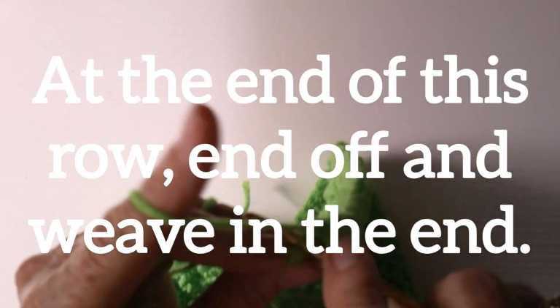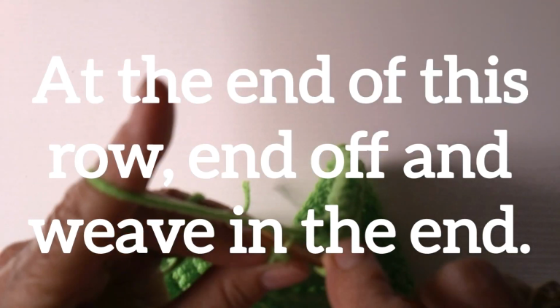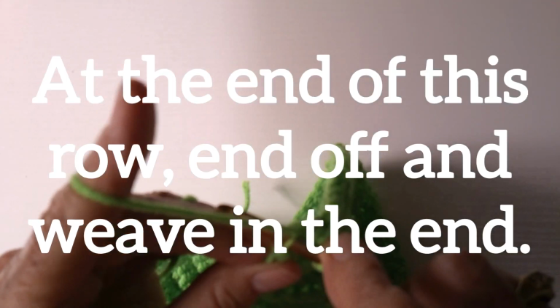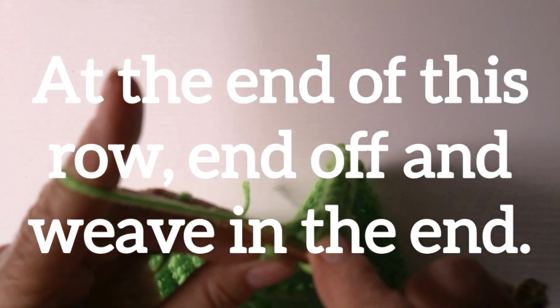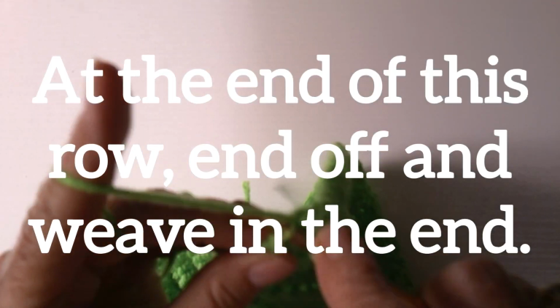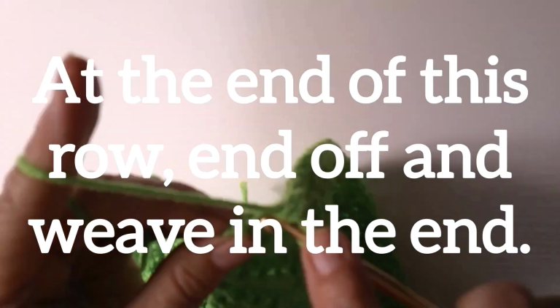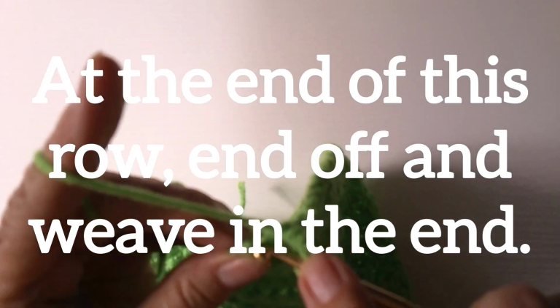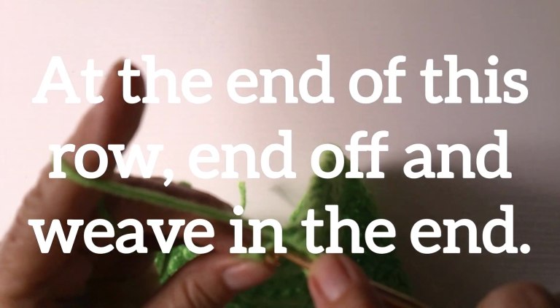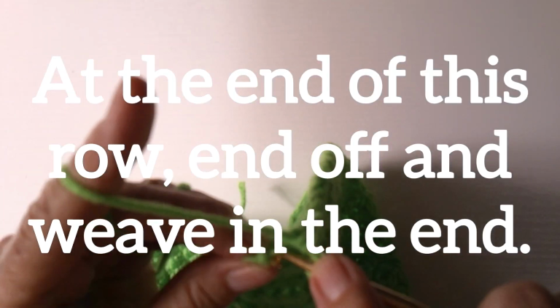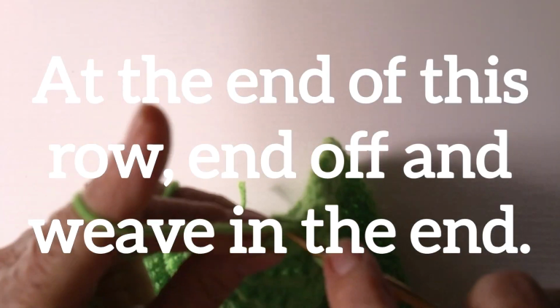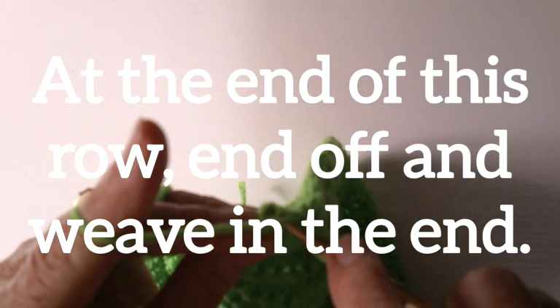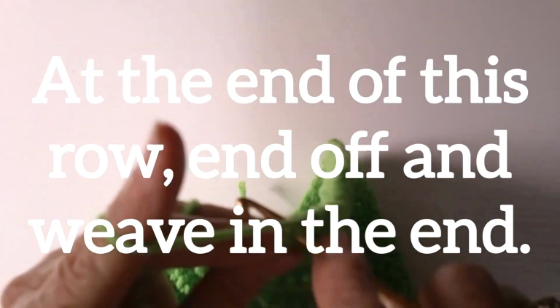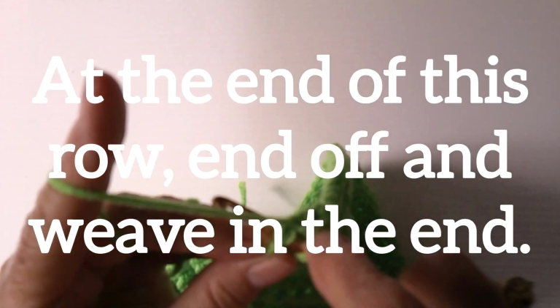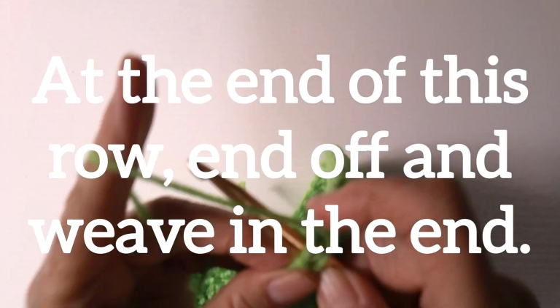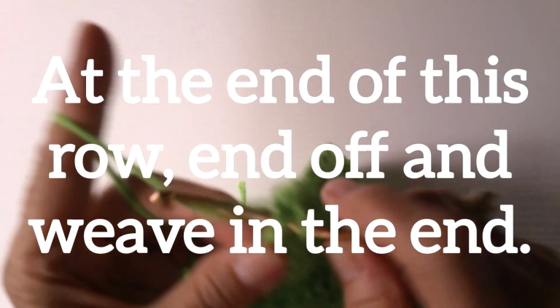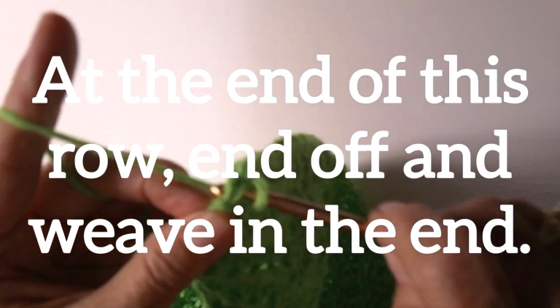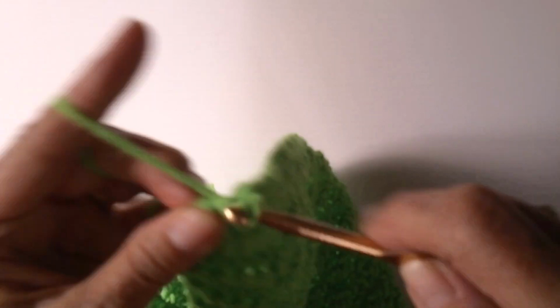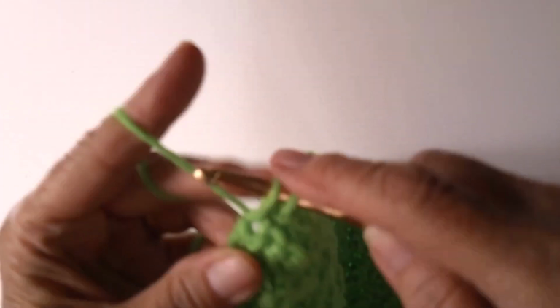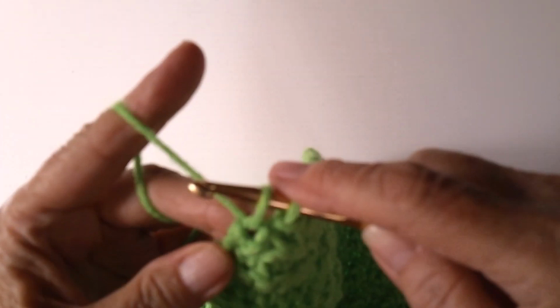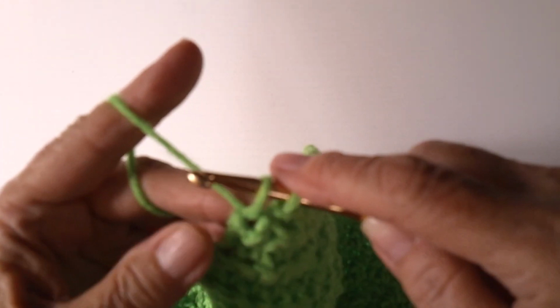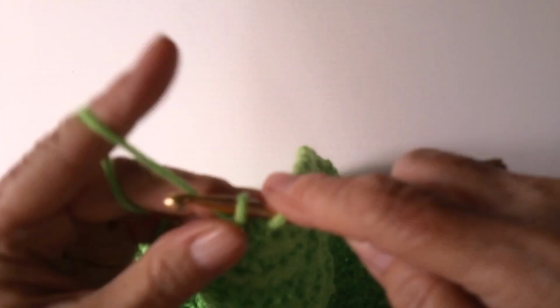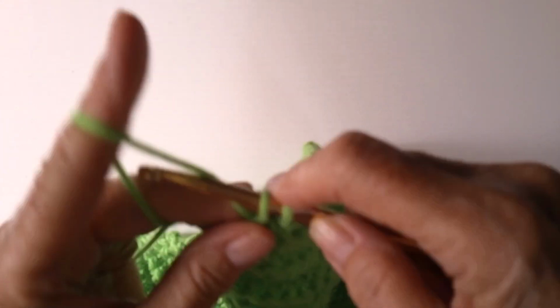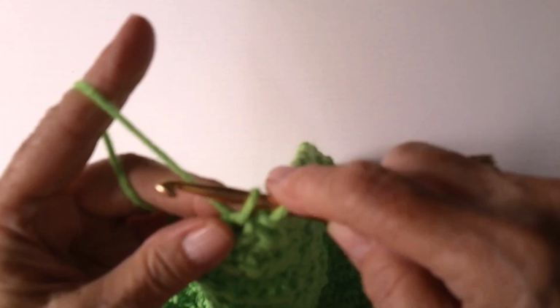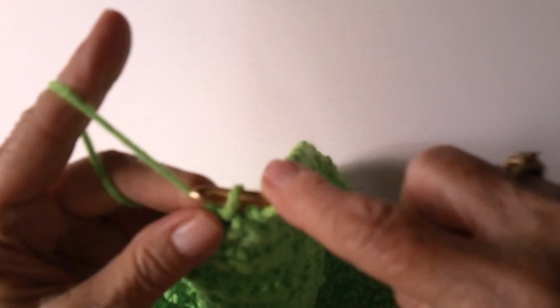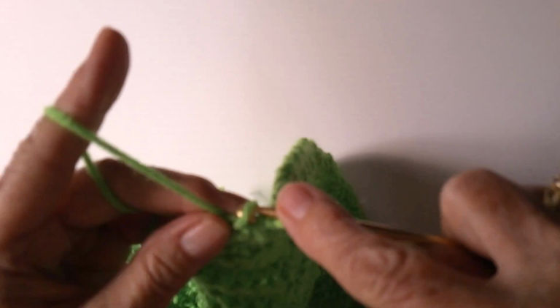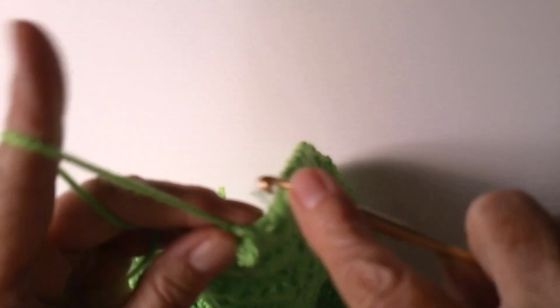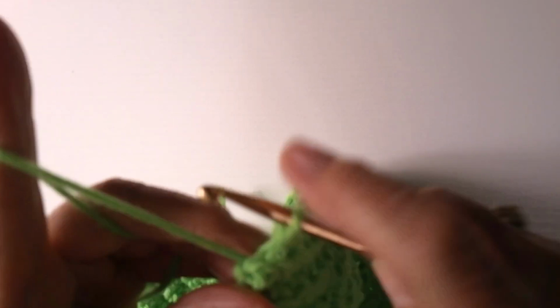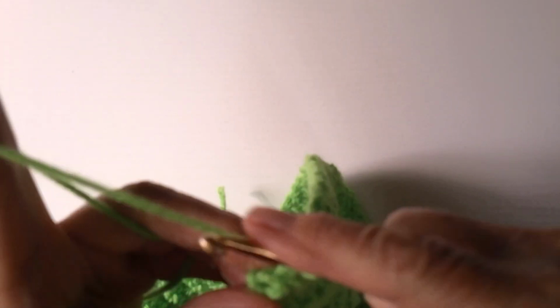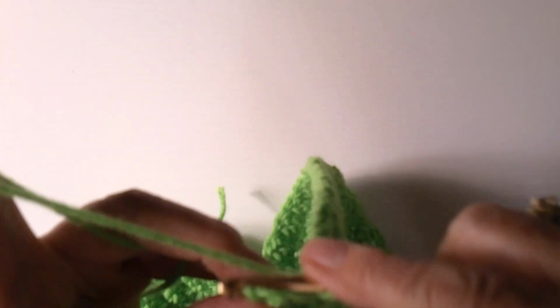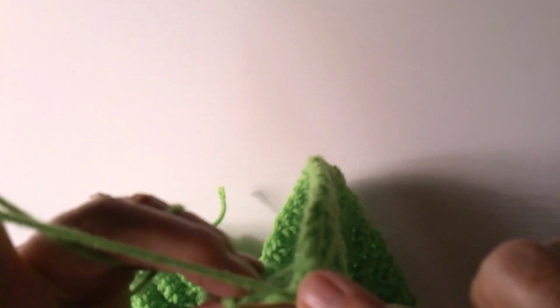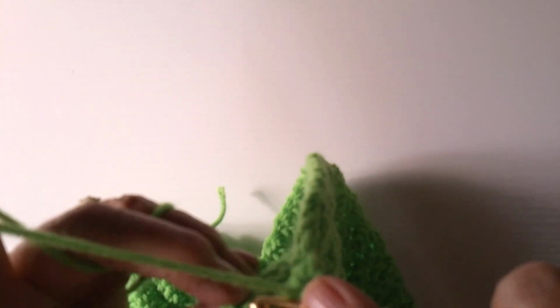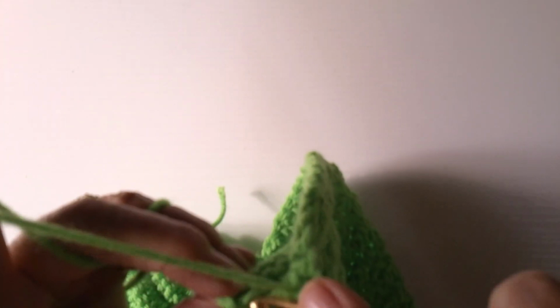At the end of this row, end off and weave in the end.